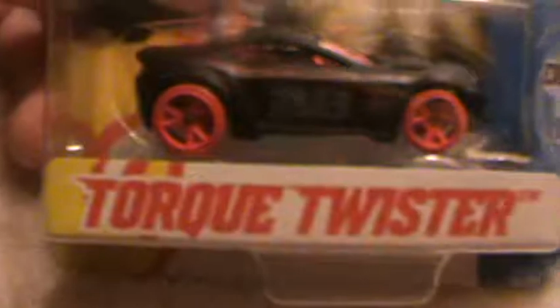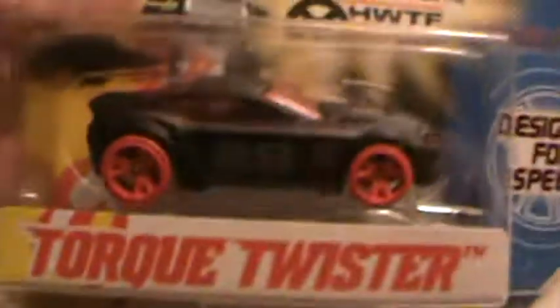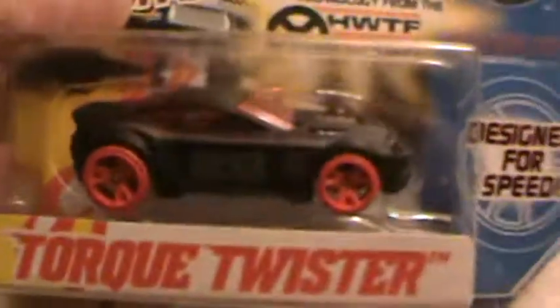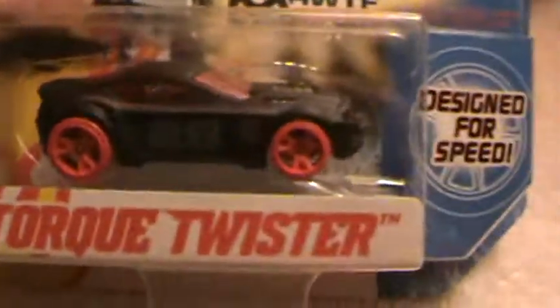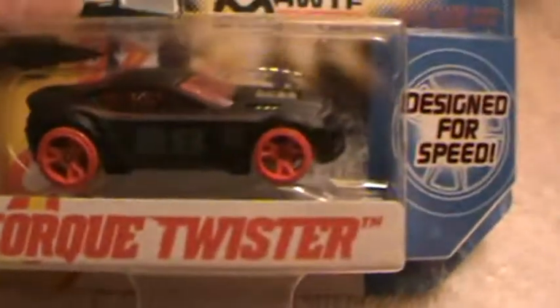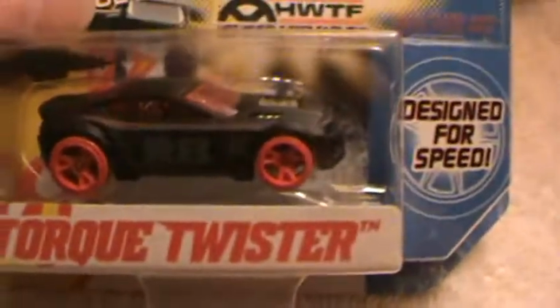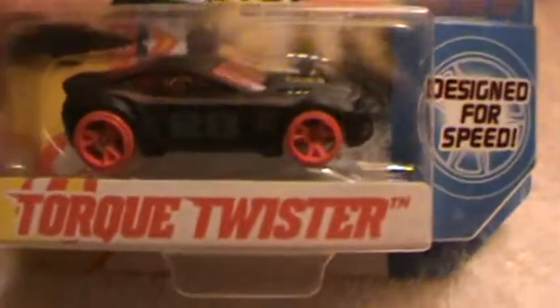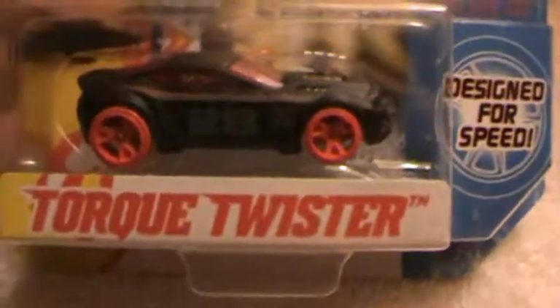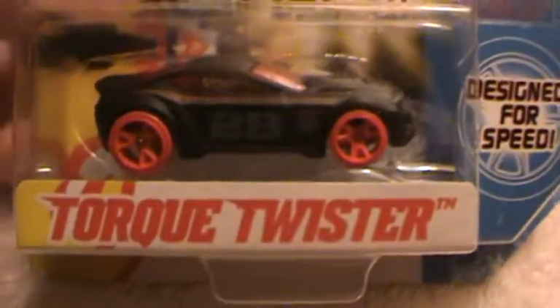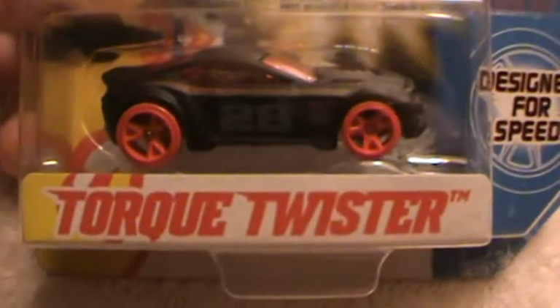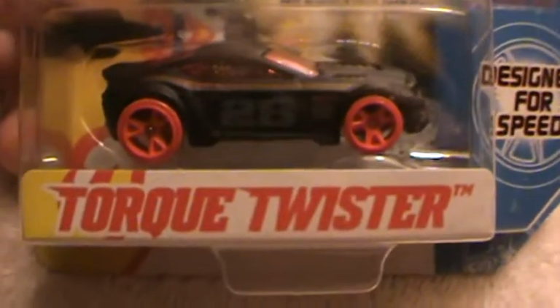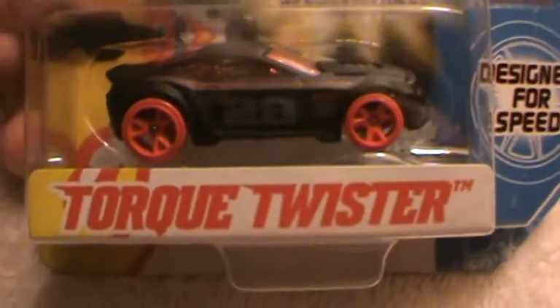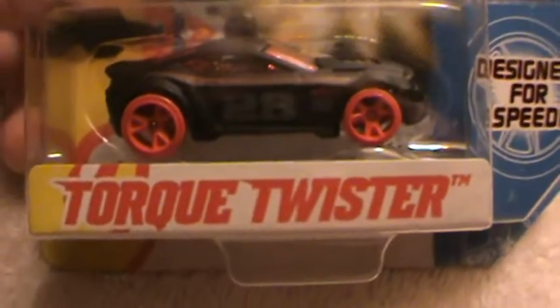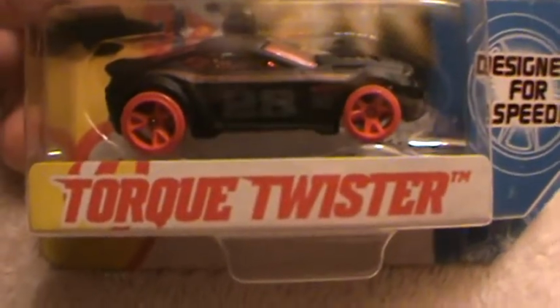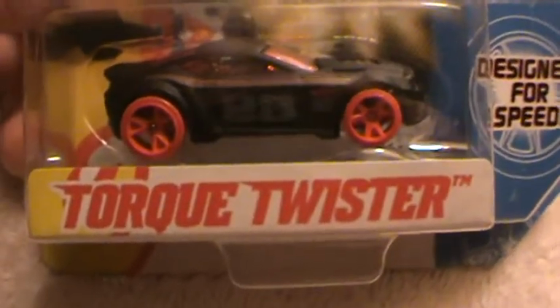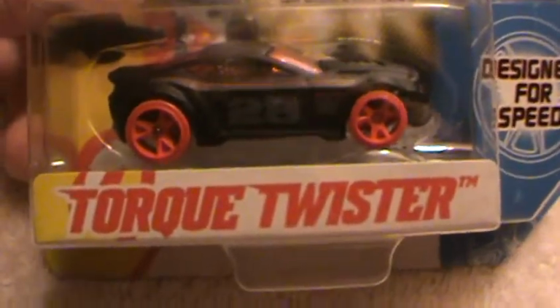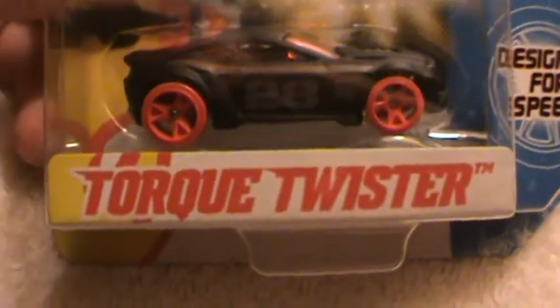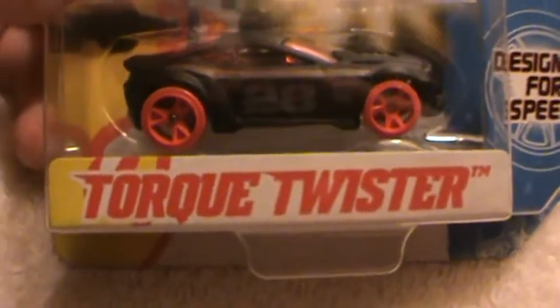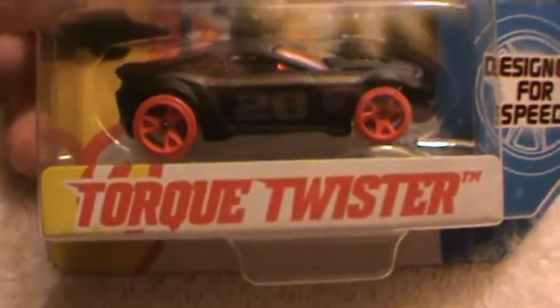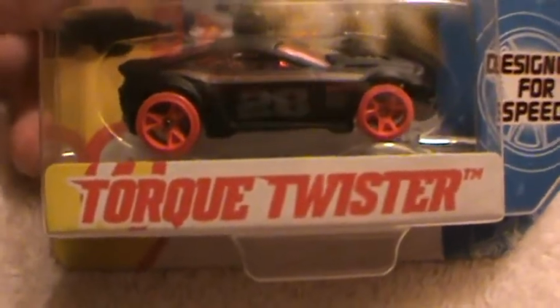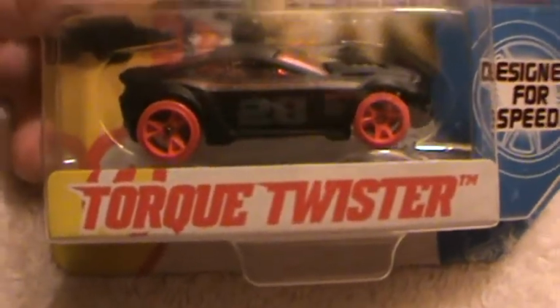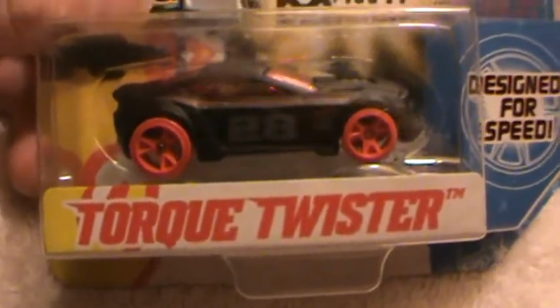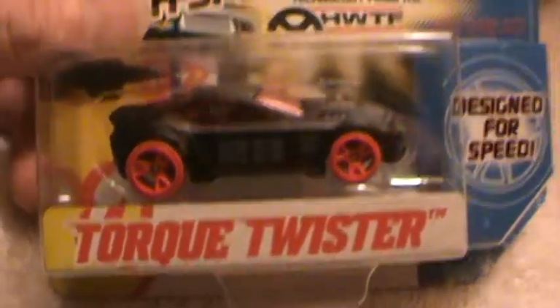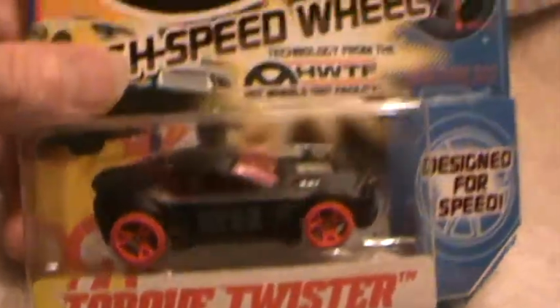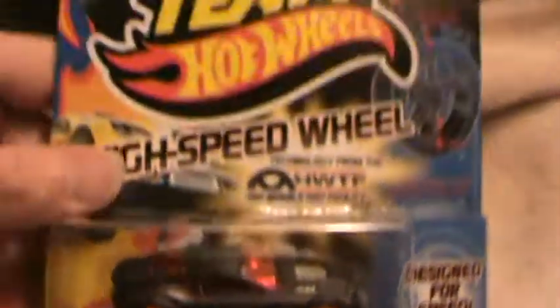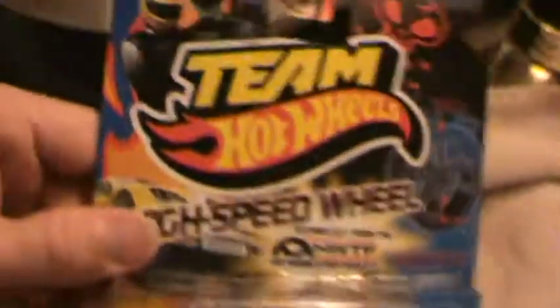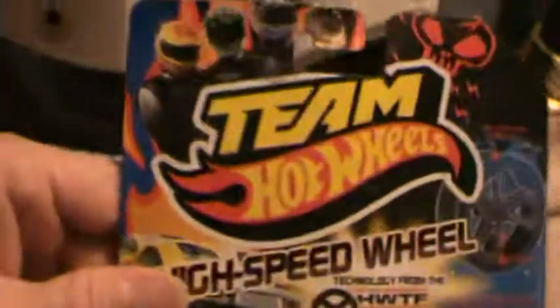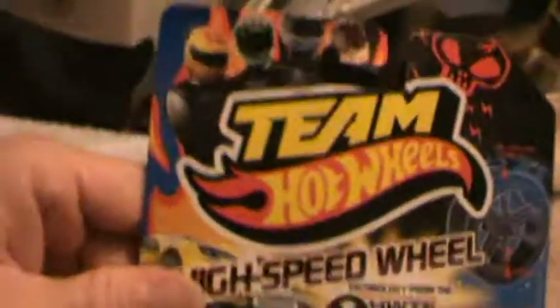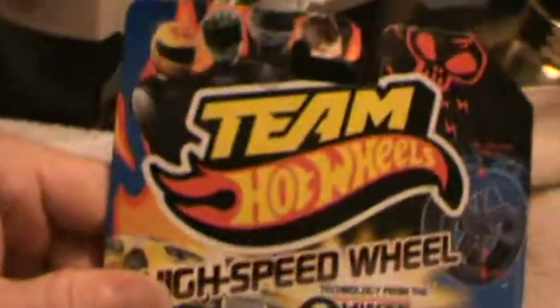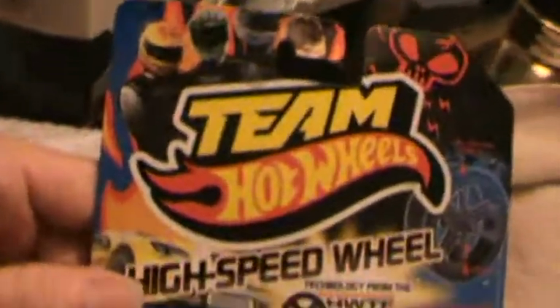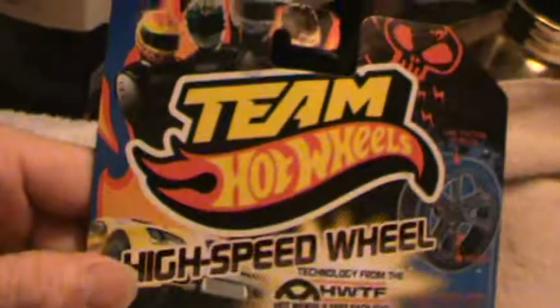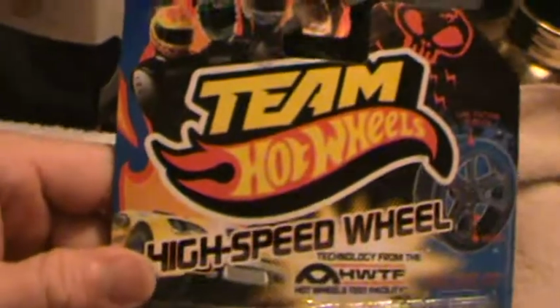Torque Screw. Torque. Torque Twister. Team Hot Wheels.